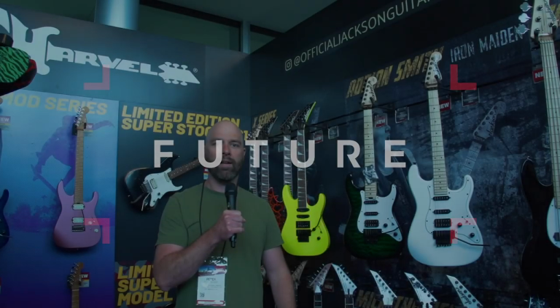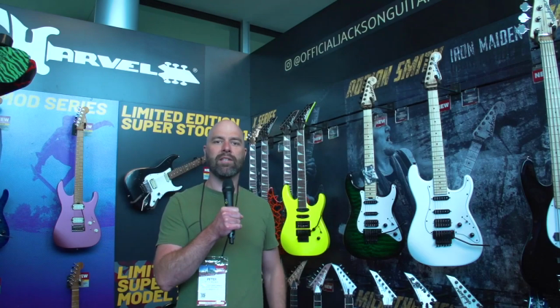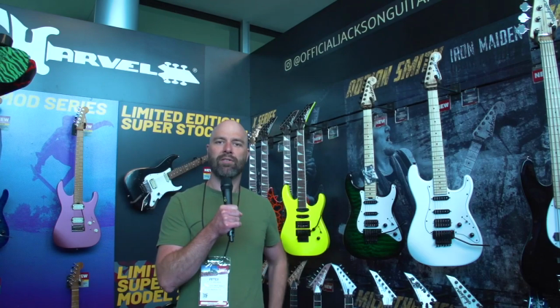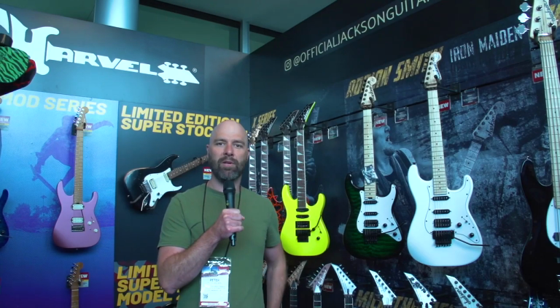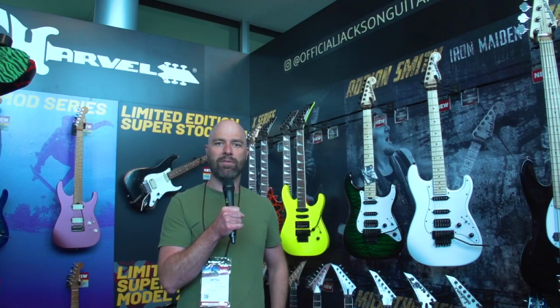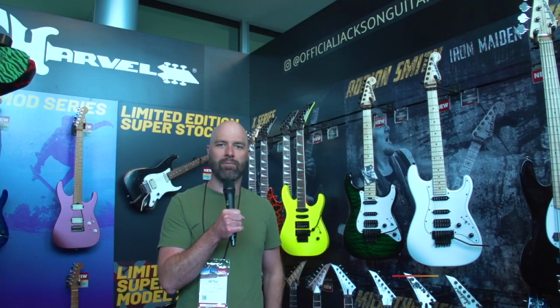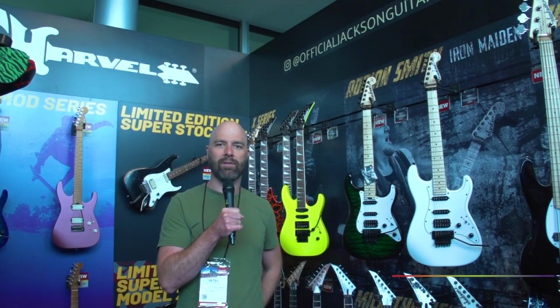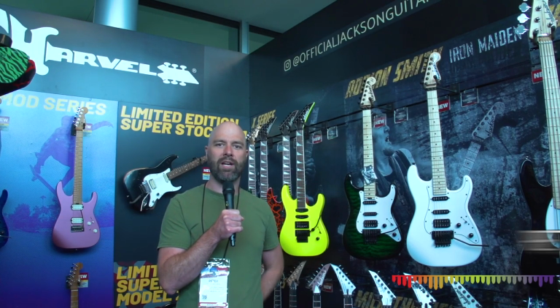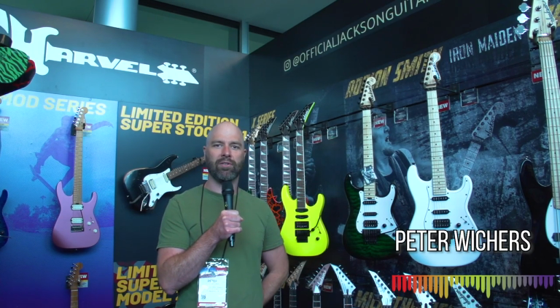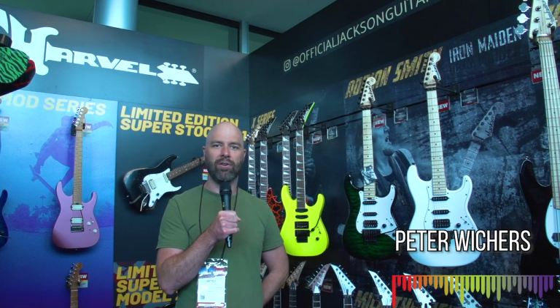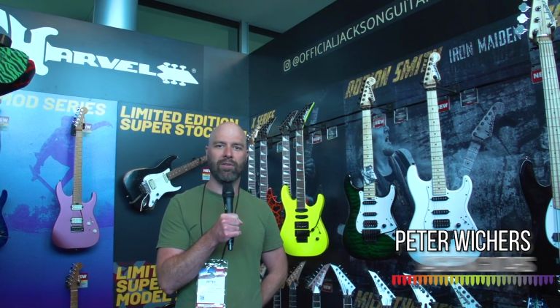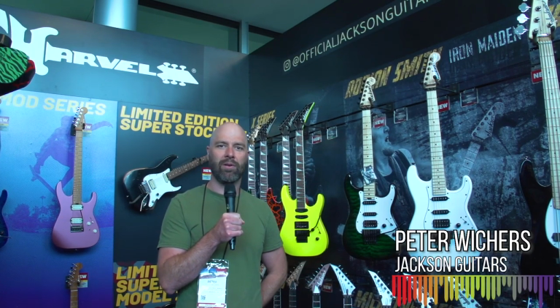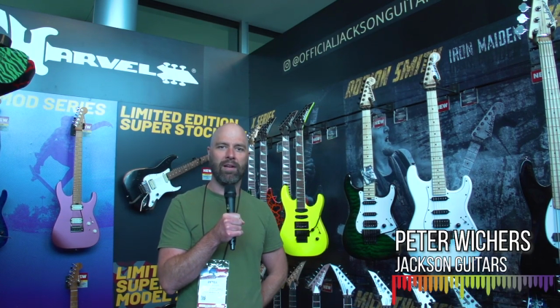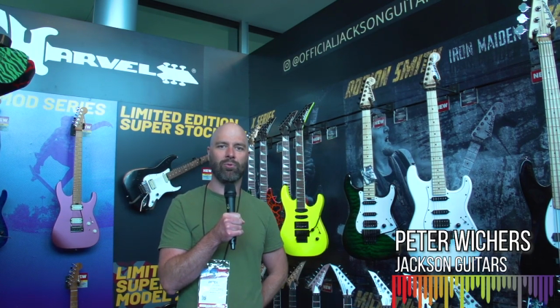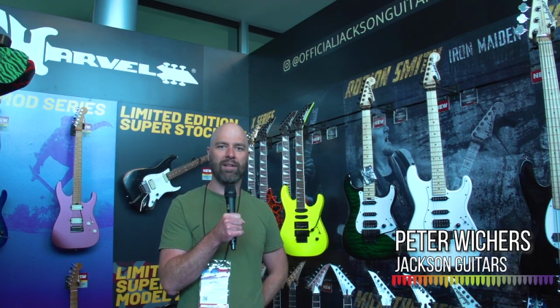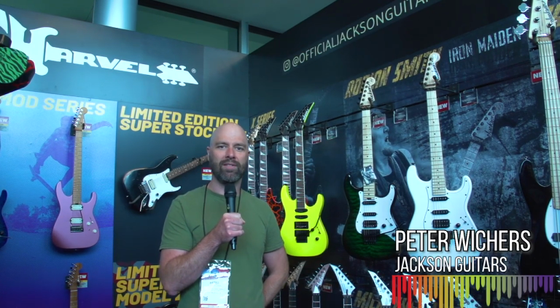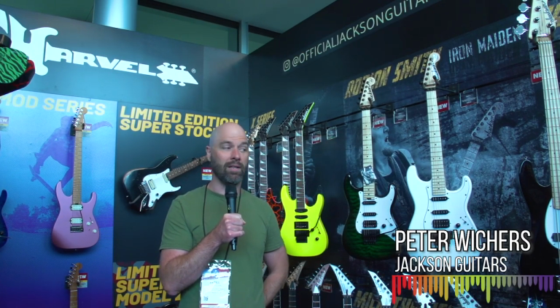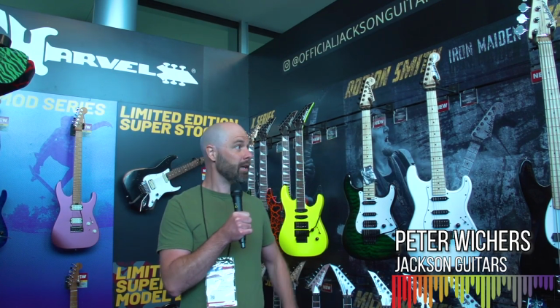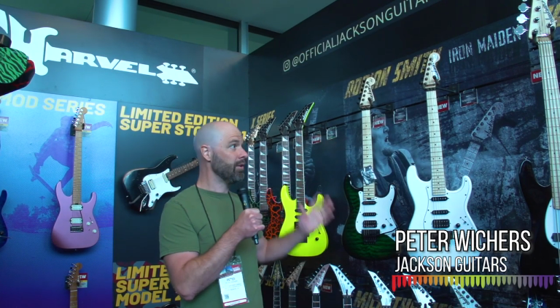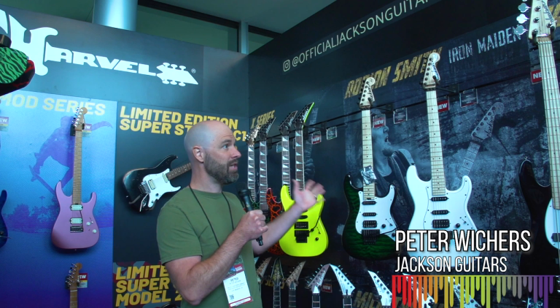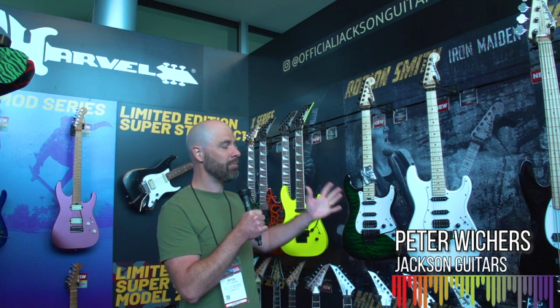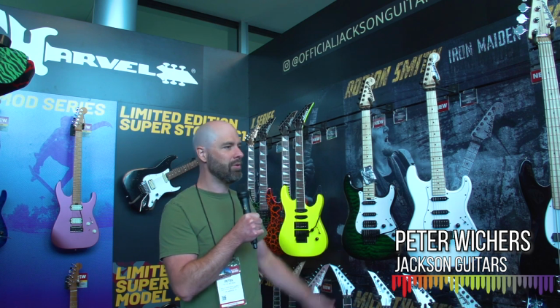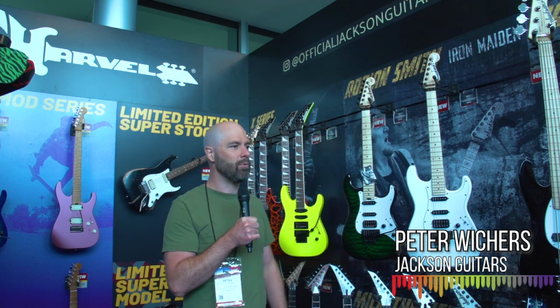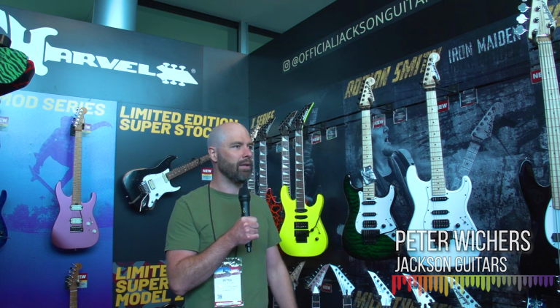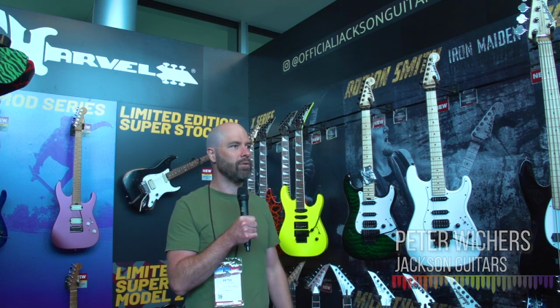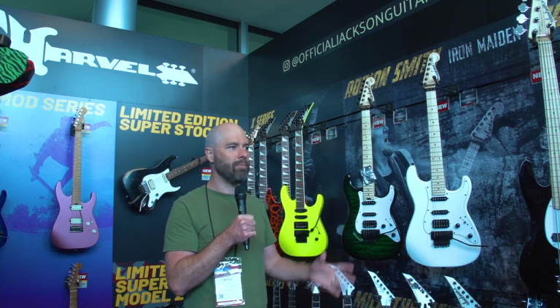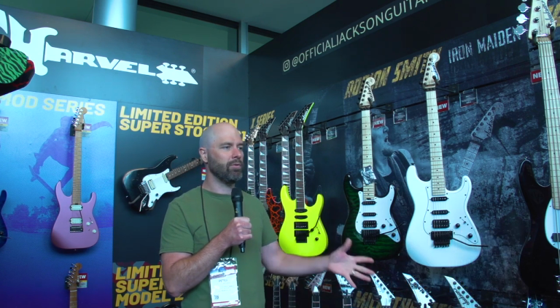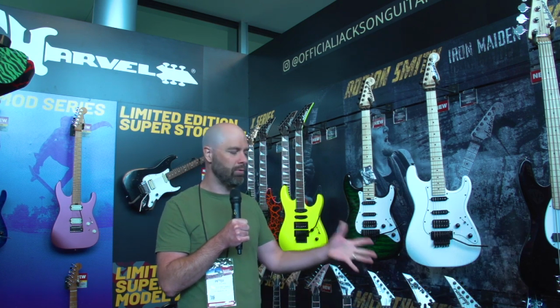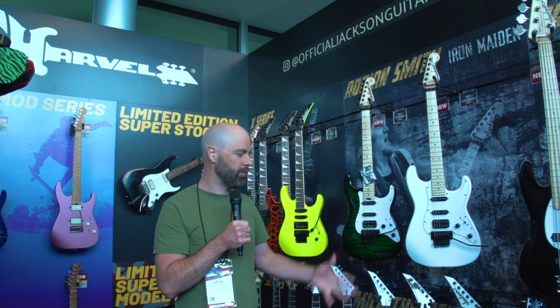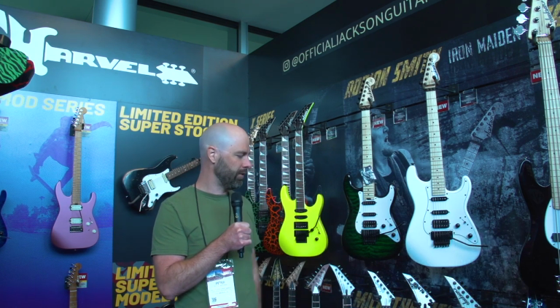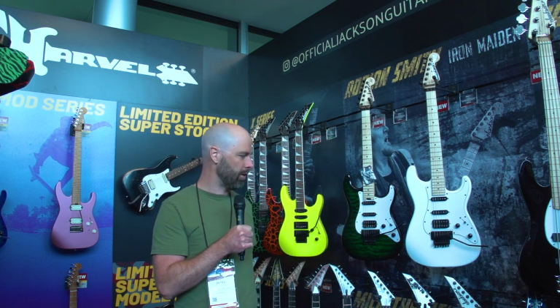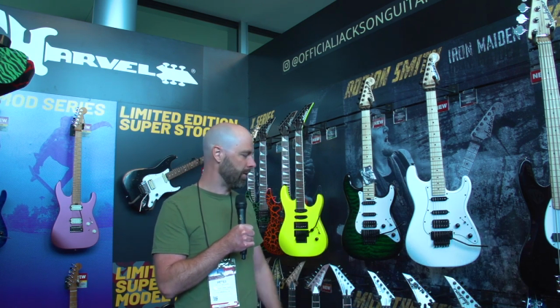Hey, so this is Peter Wichers with Jackson Guitars here at Summer NAMM 2019, here at the Jackson booth to show you some of the cool new stuff that we're working on.